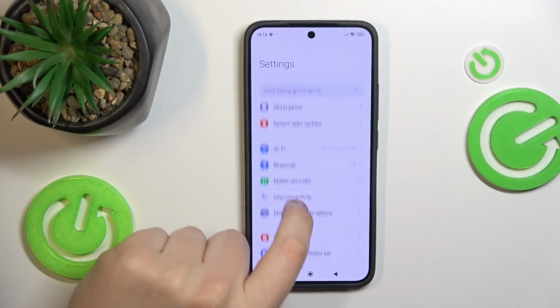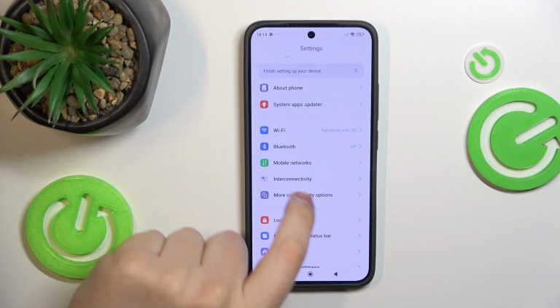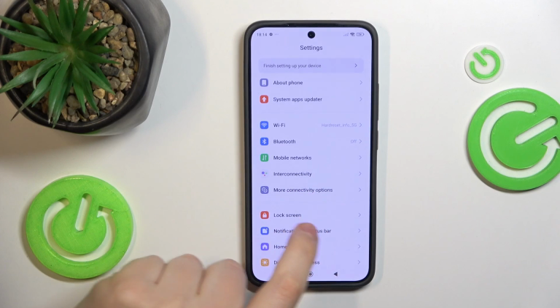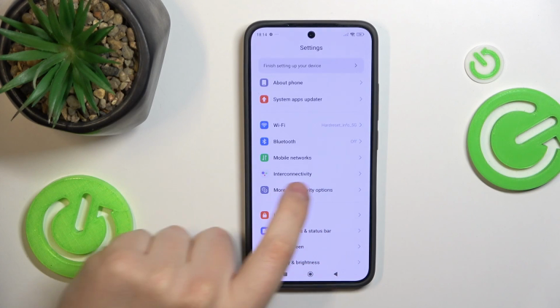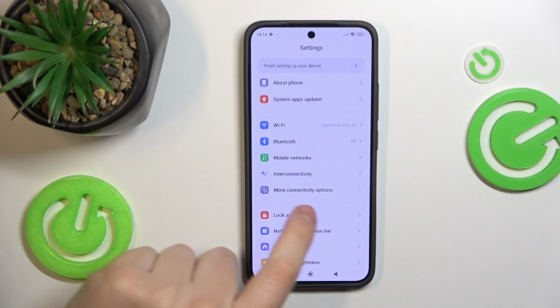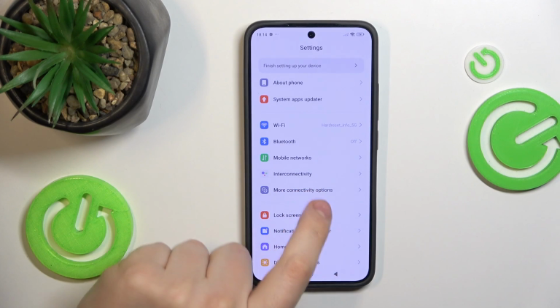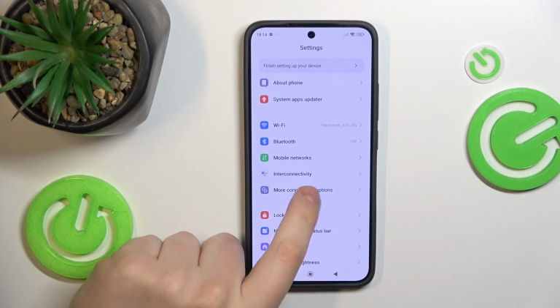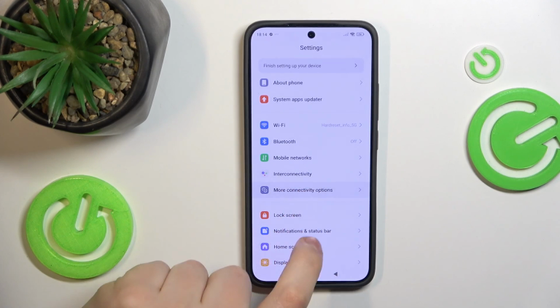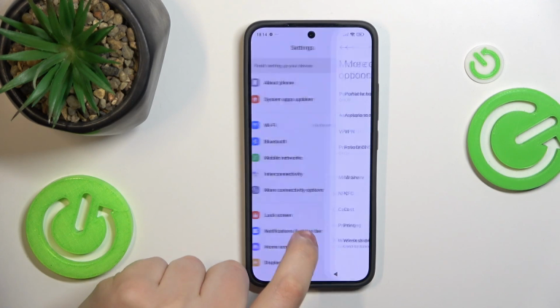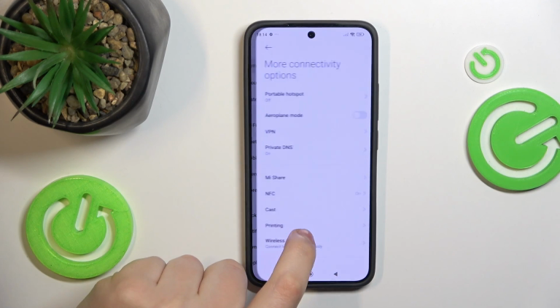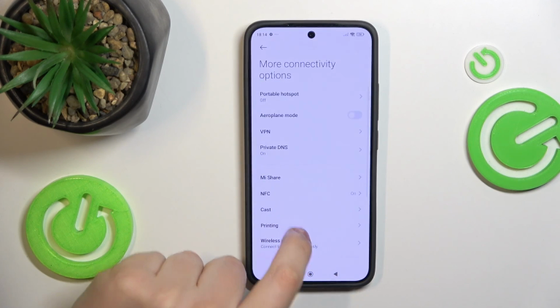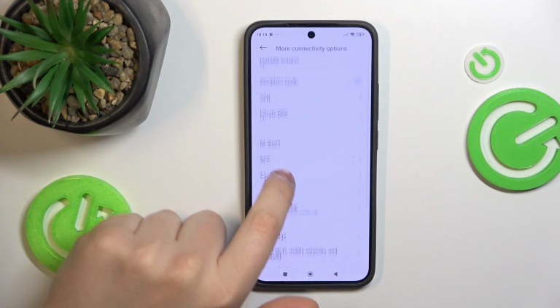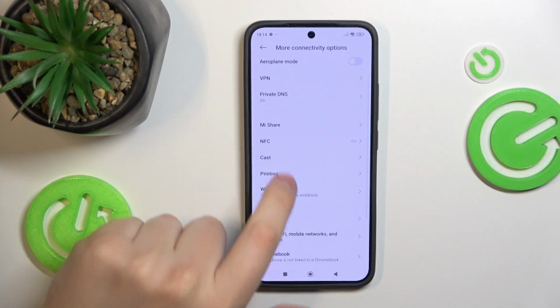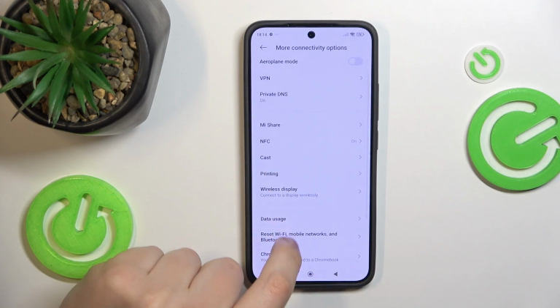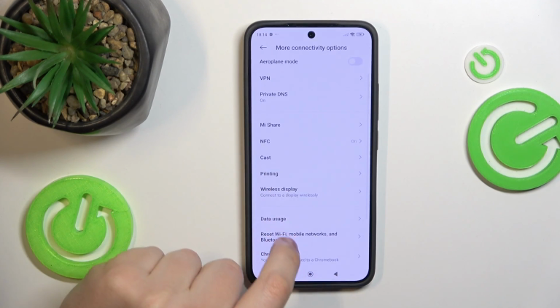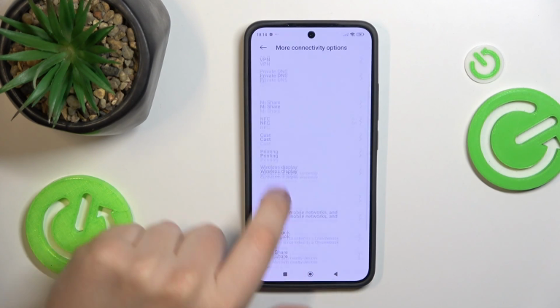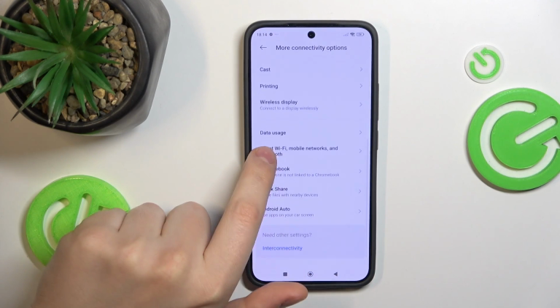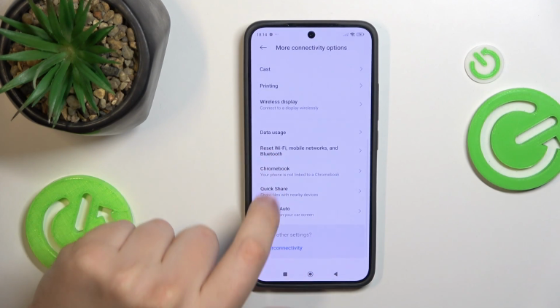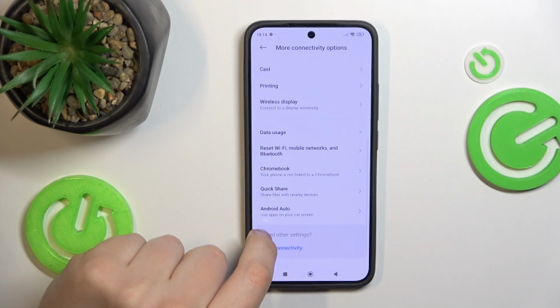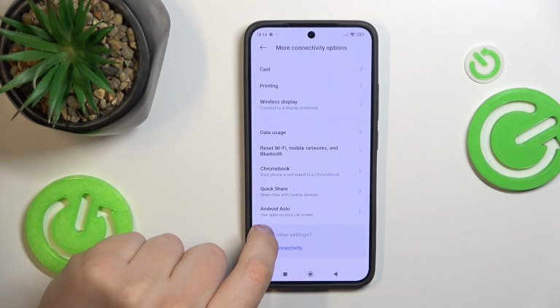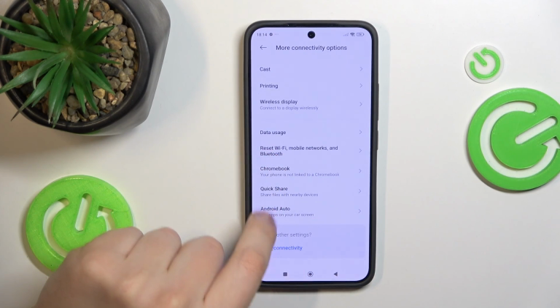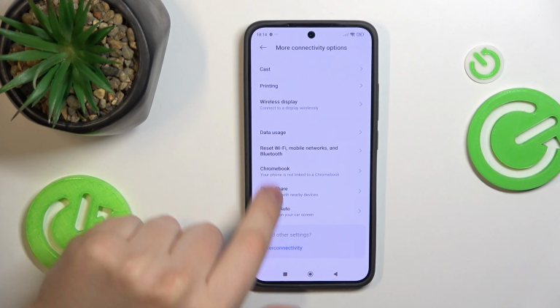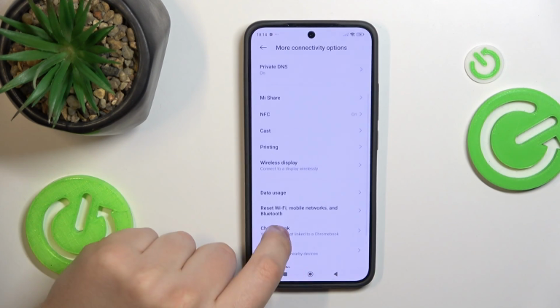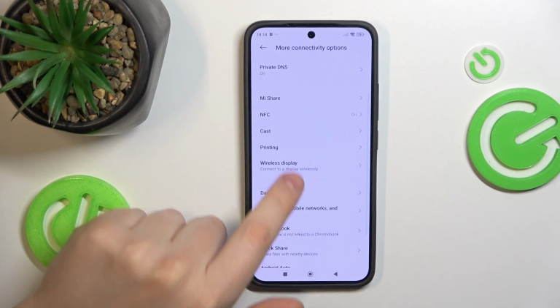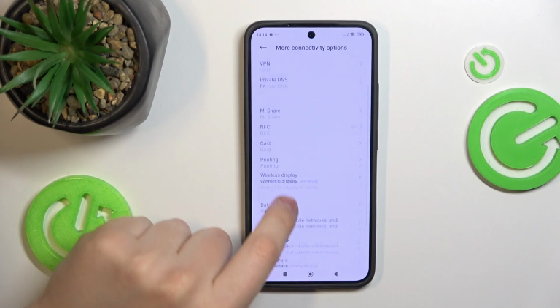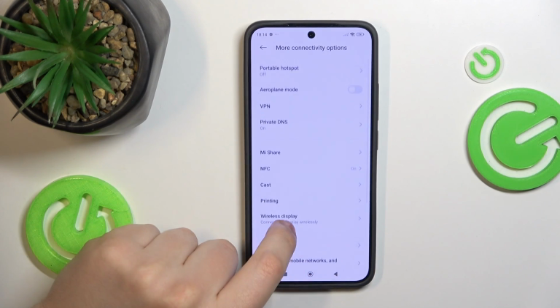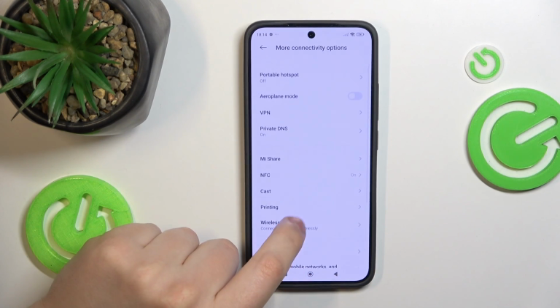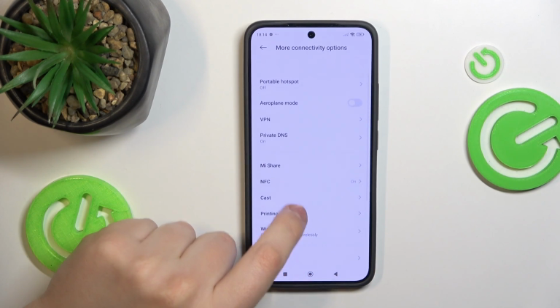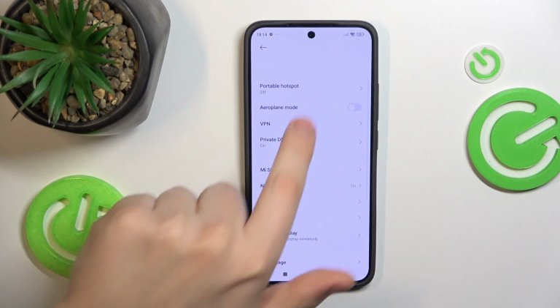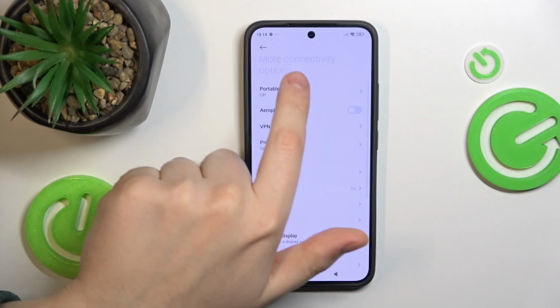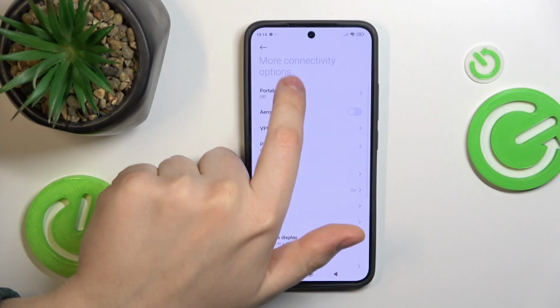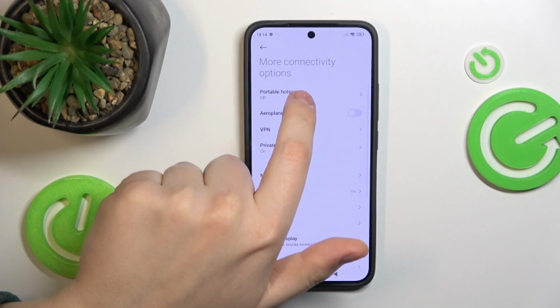Here, find and enter the More Connectivity Options. Next, go into the Portable Hotspot.